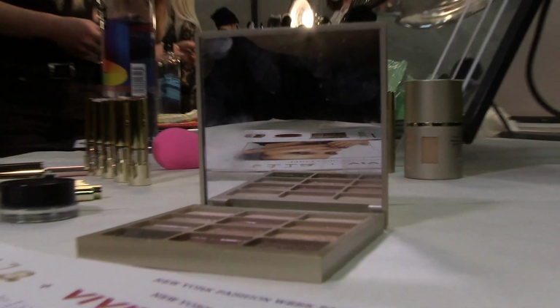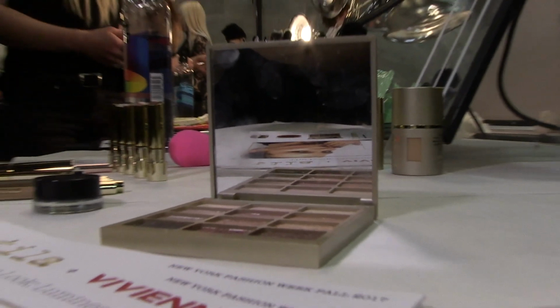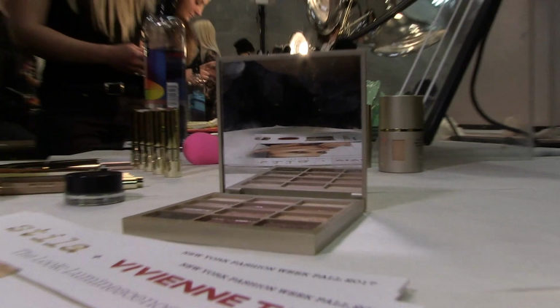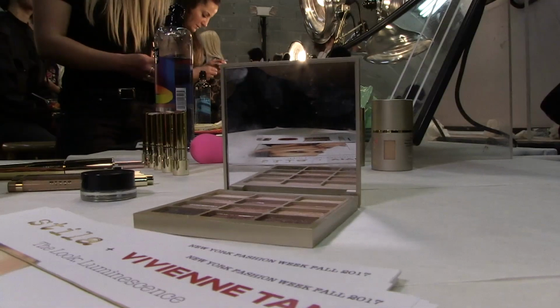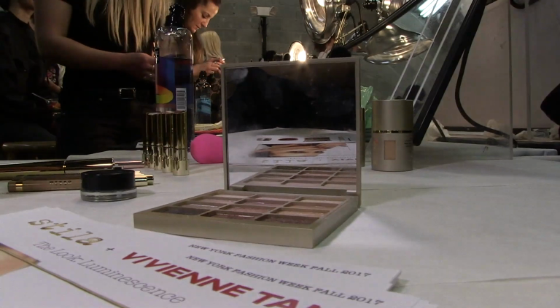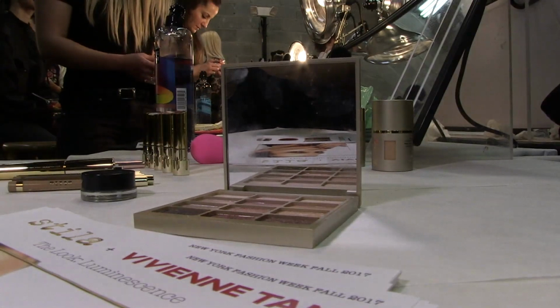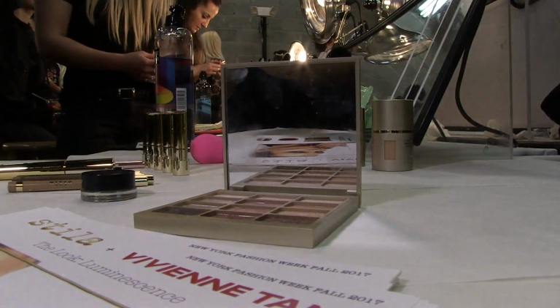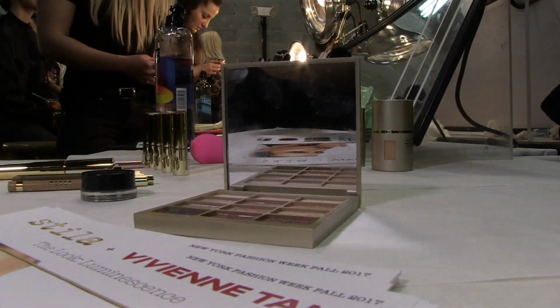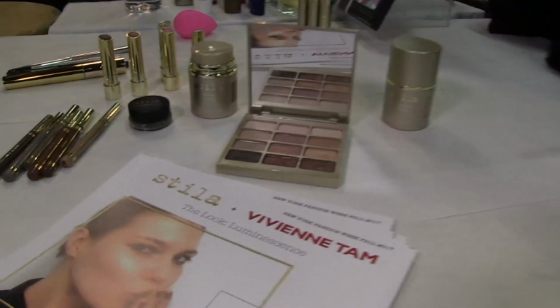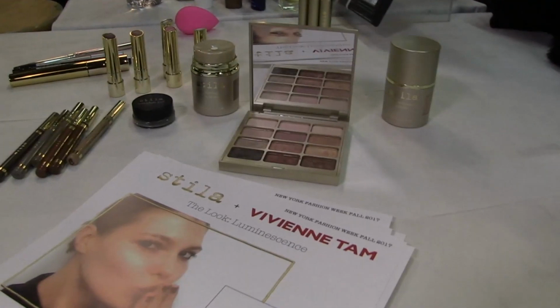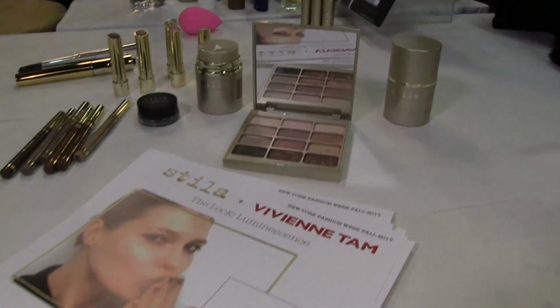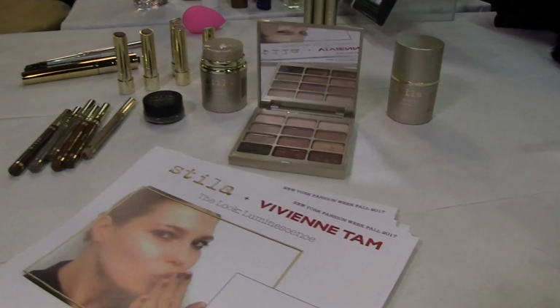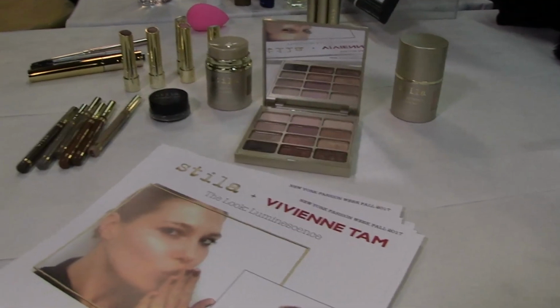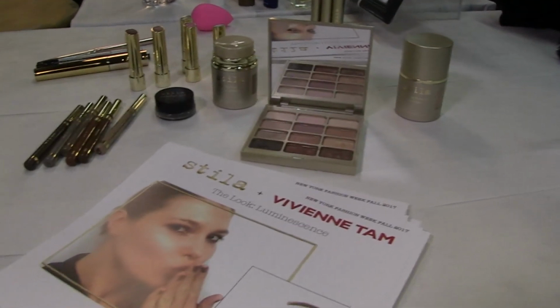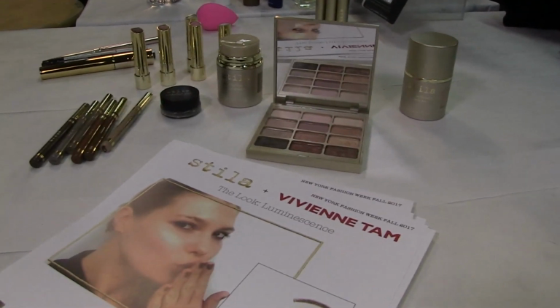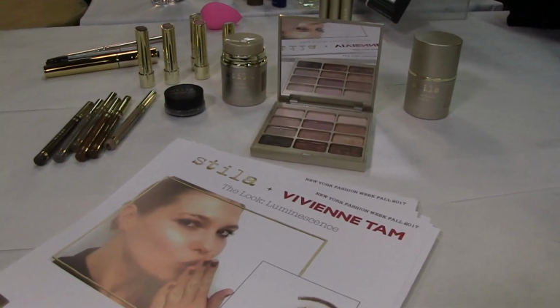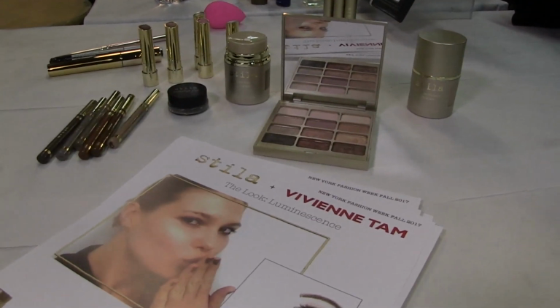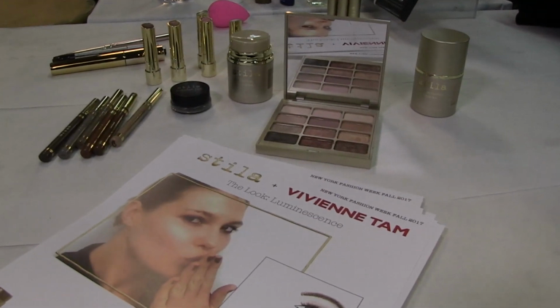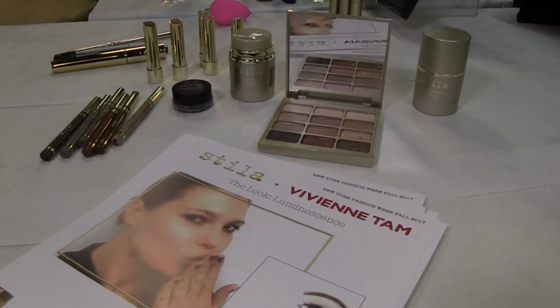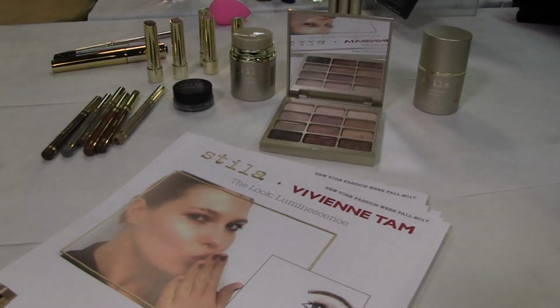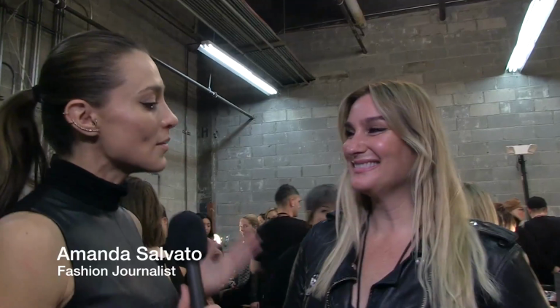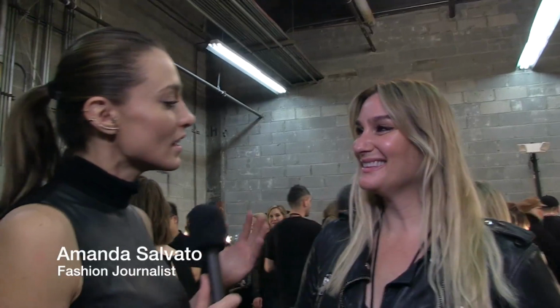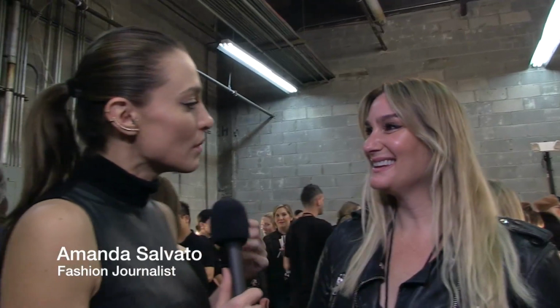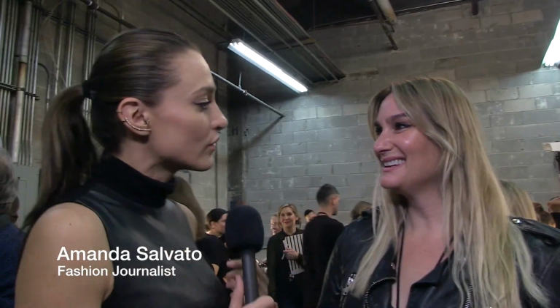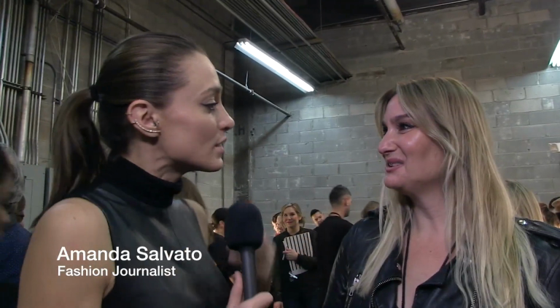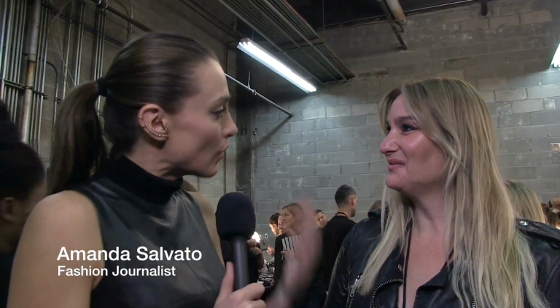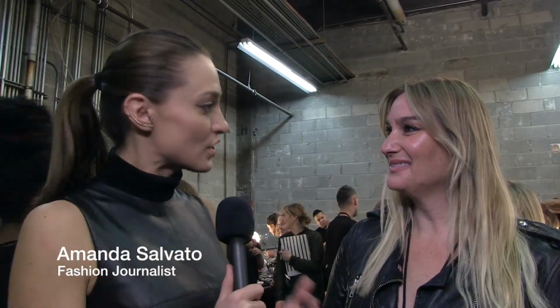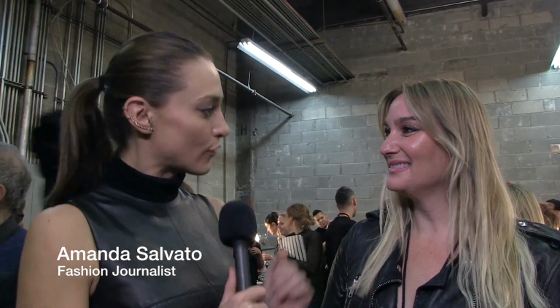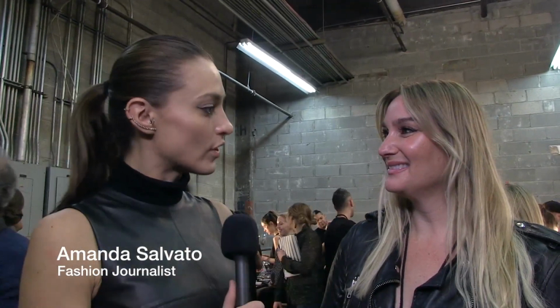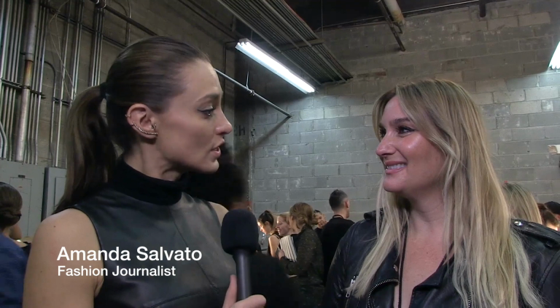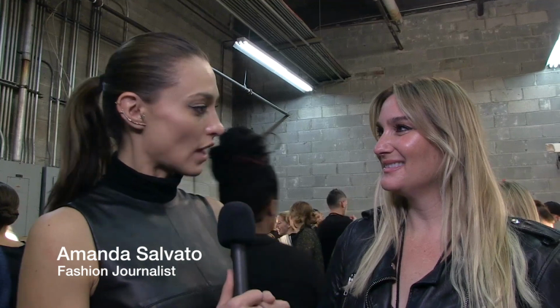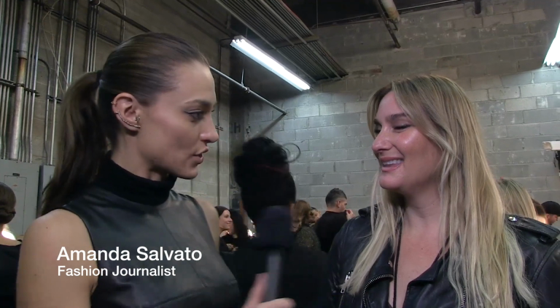I'm here backstage at Vivian Tan with Sarah who is doing the makeup. Tell me a little bit of the inspiration for this collection.